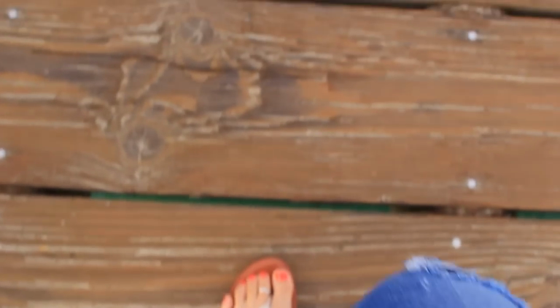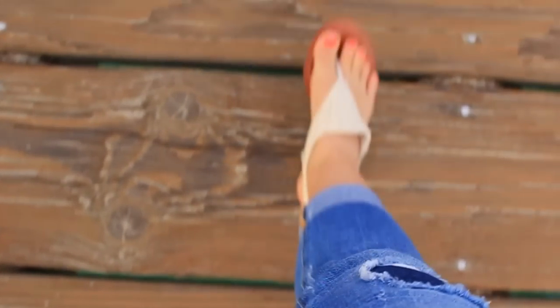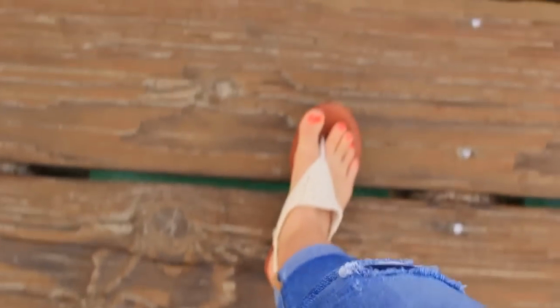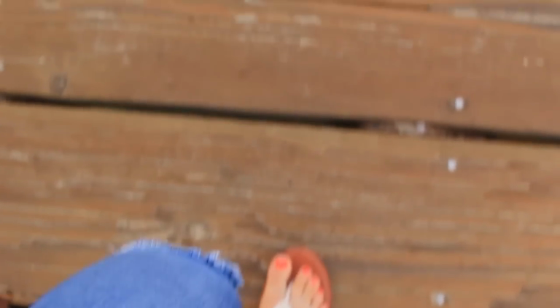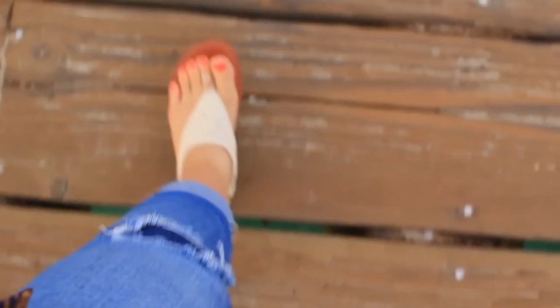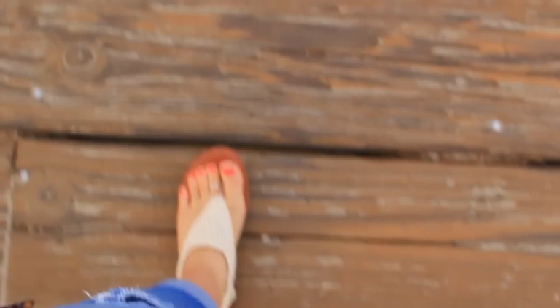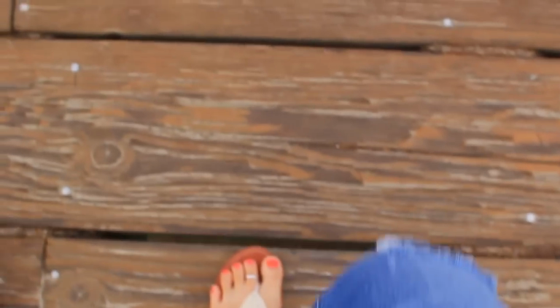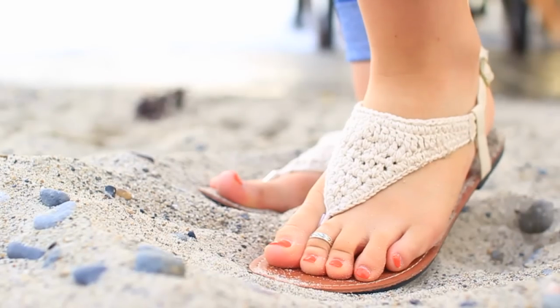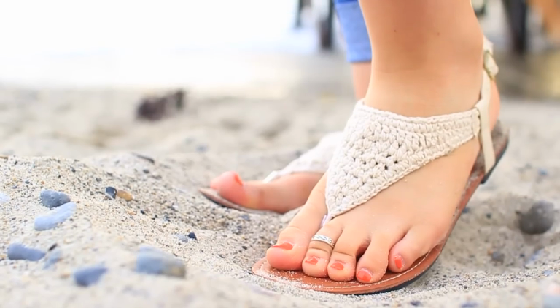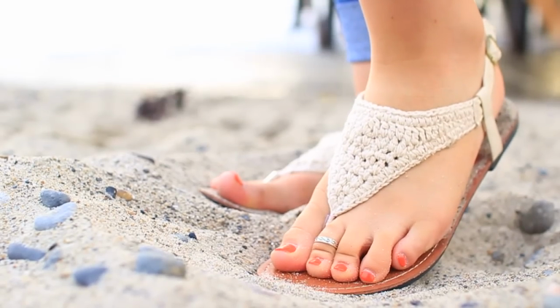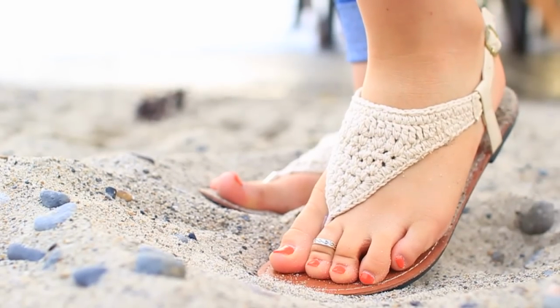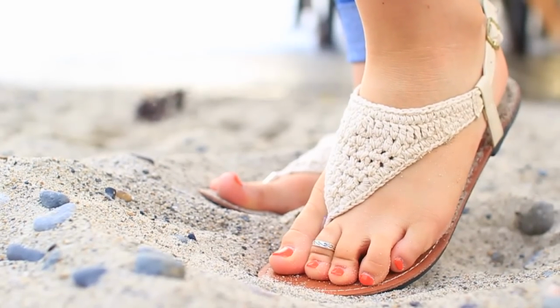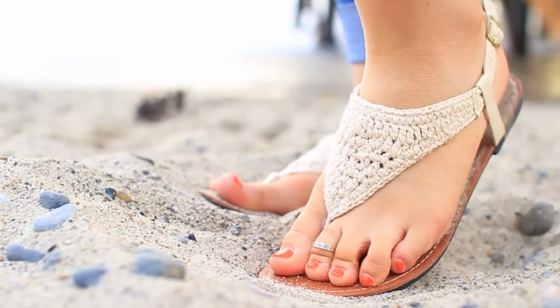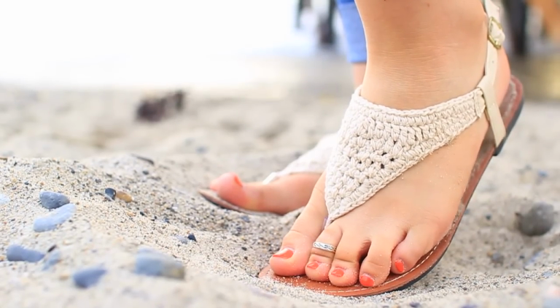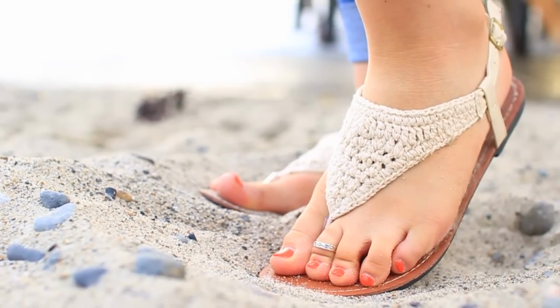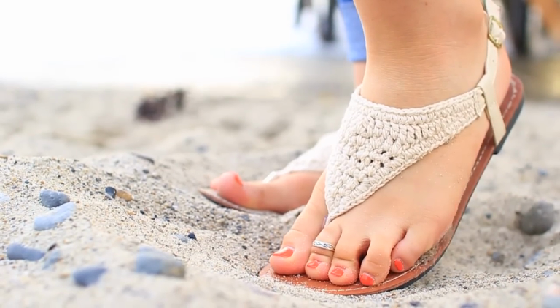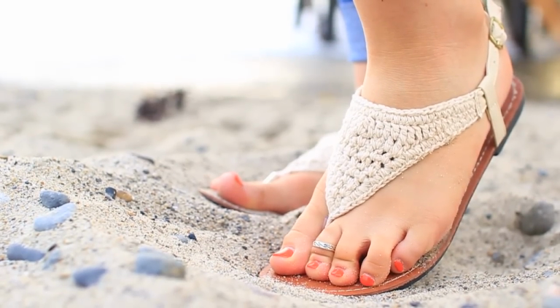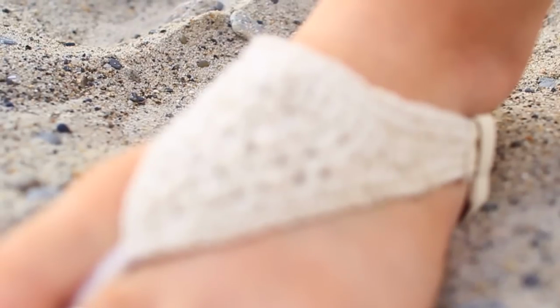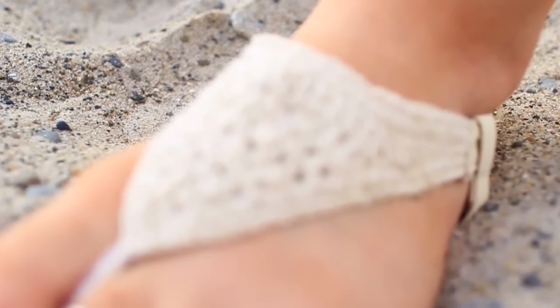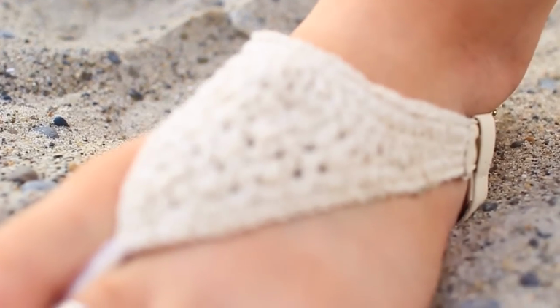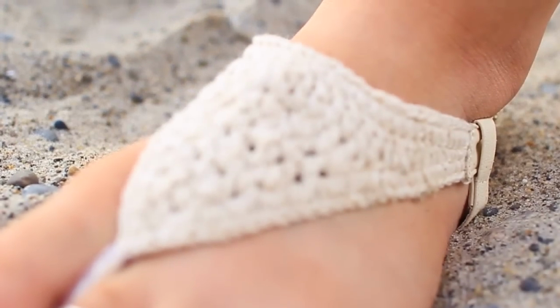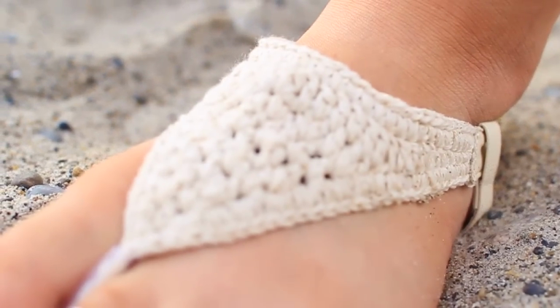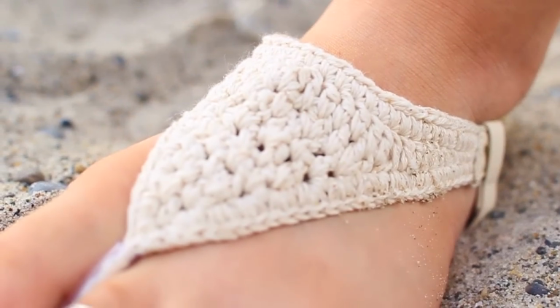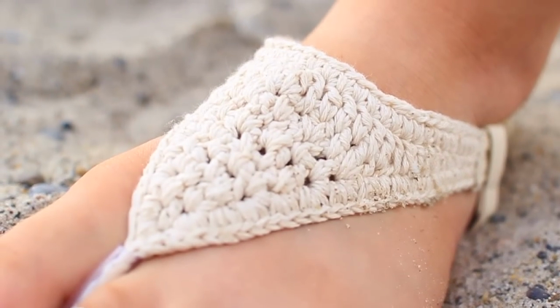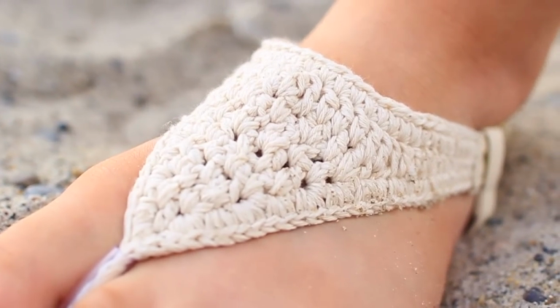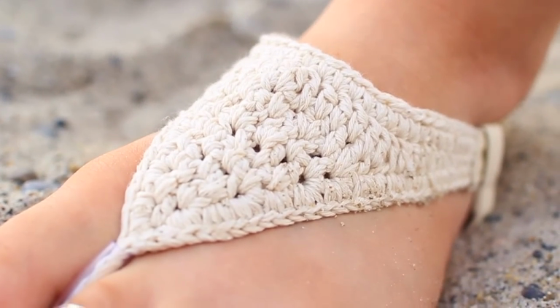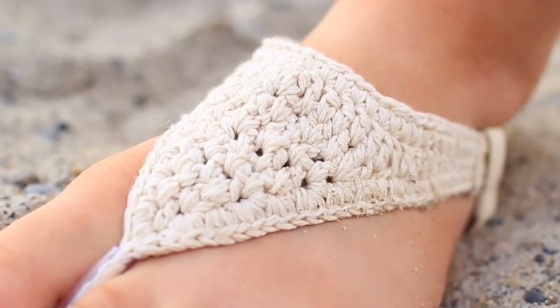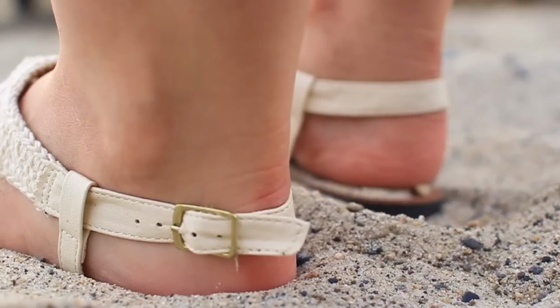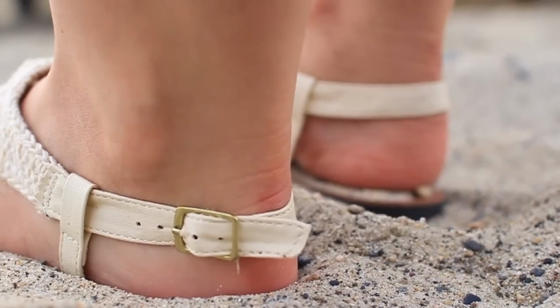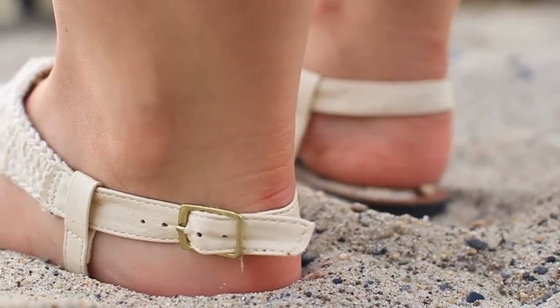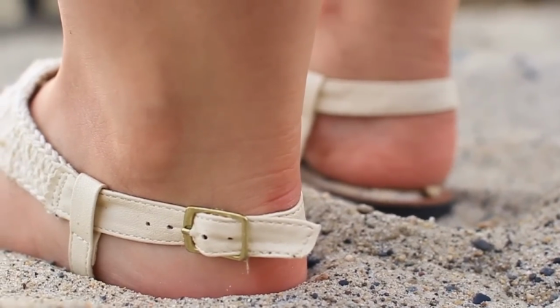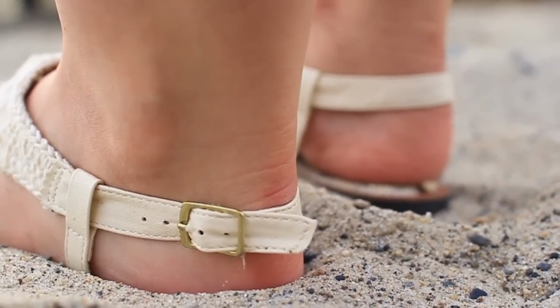Everything in this outfit, including the sandals, are all from Pacsun. I feel like Pacsun has a lot of clothing pieces that complement and match each other, just like in this outfit.